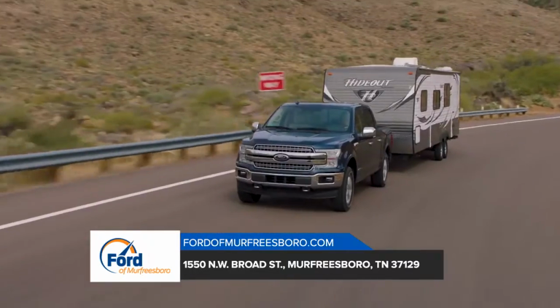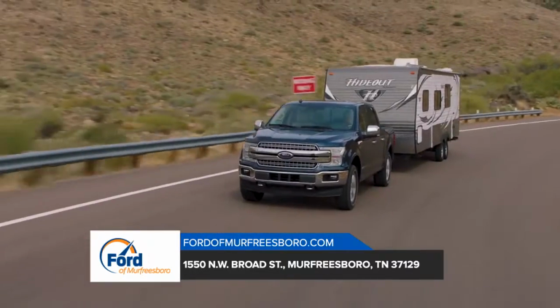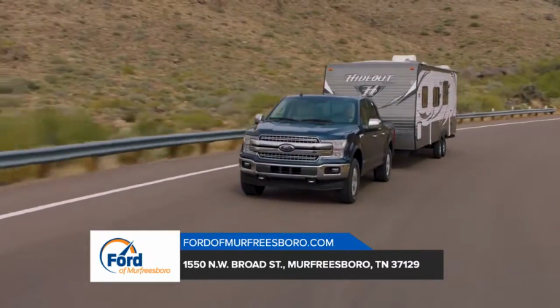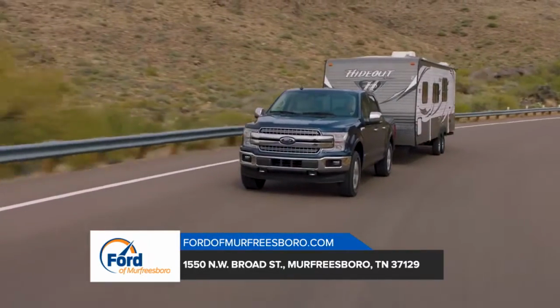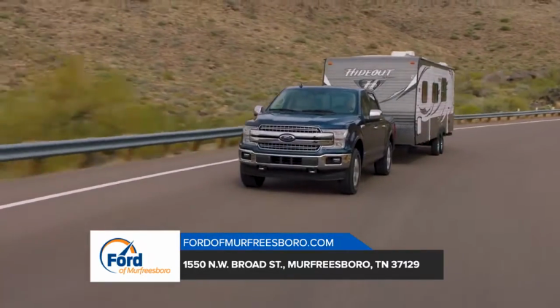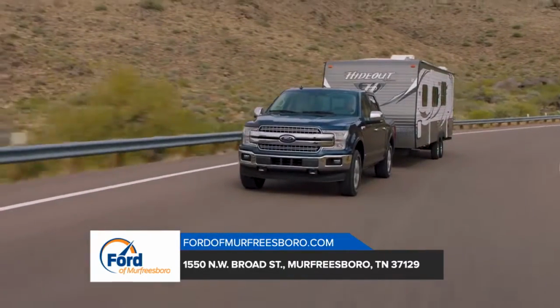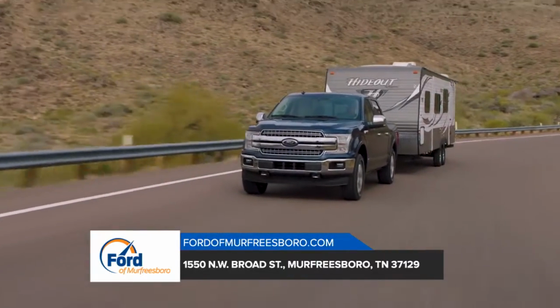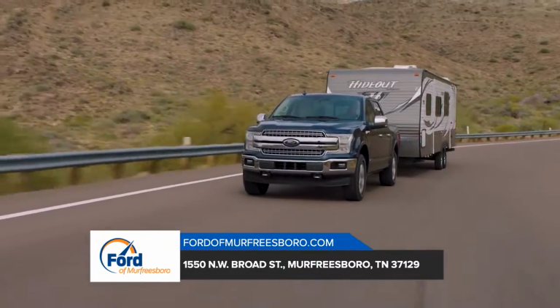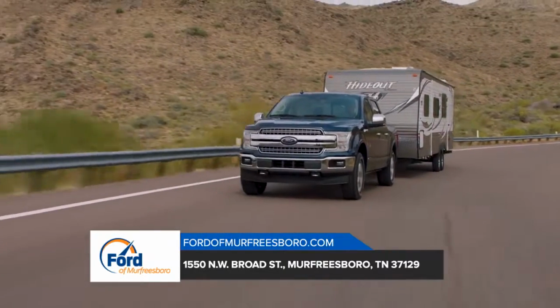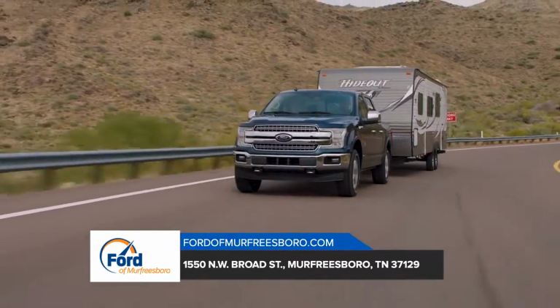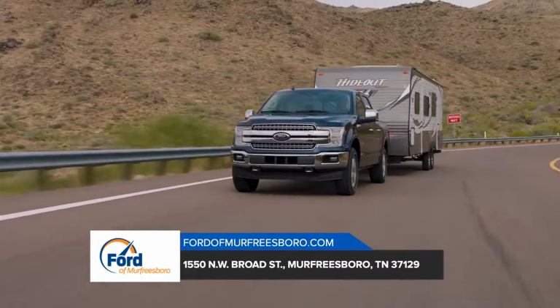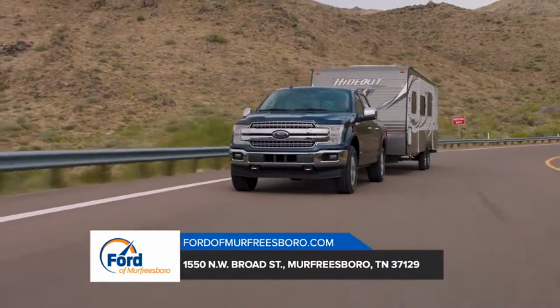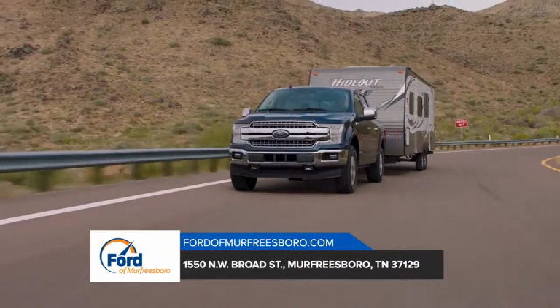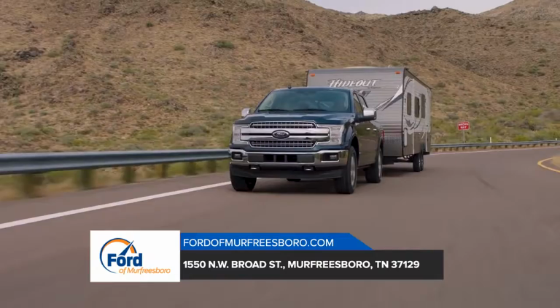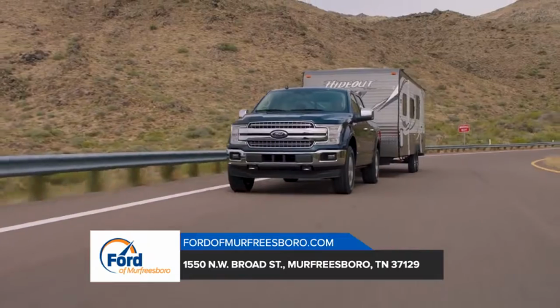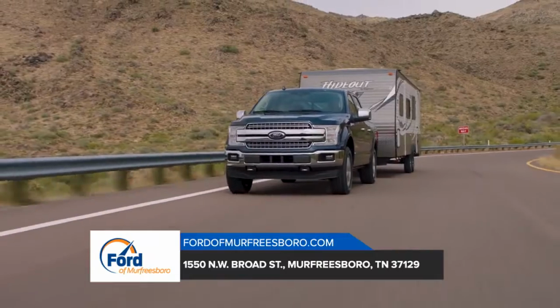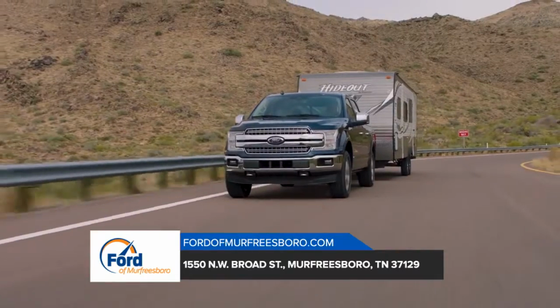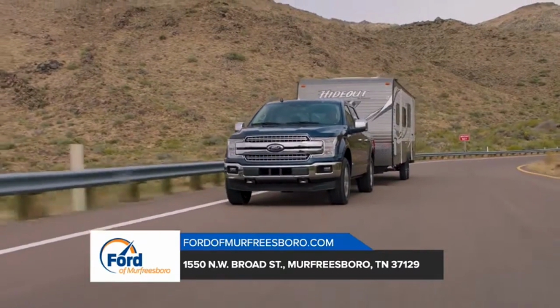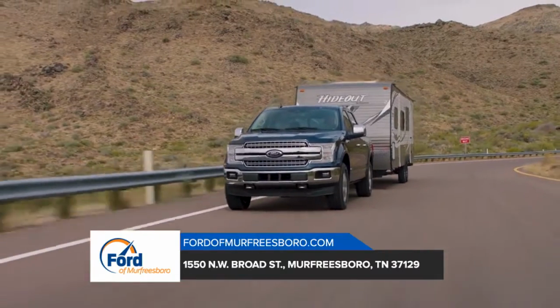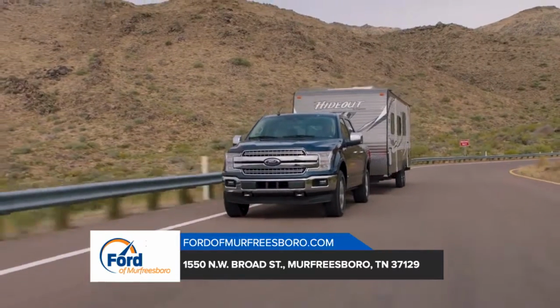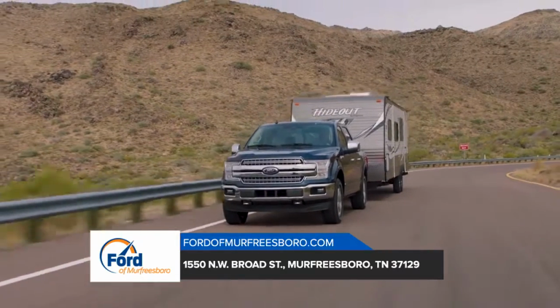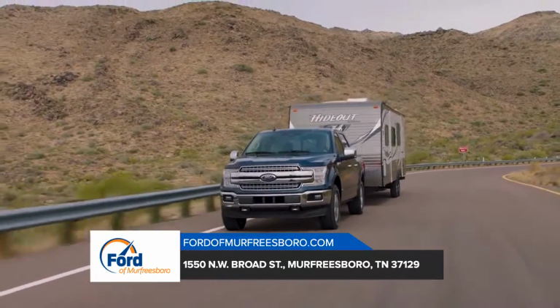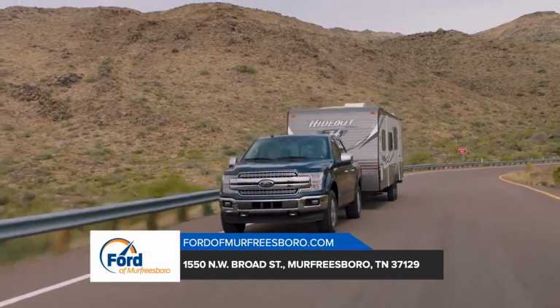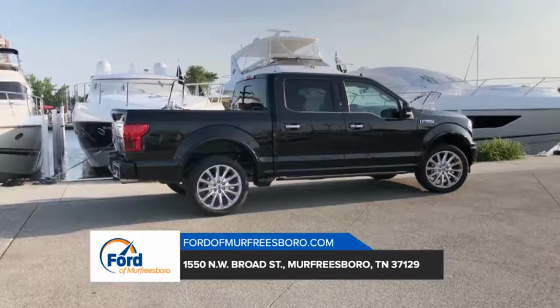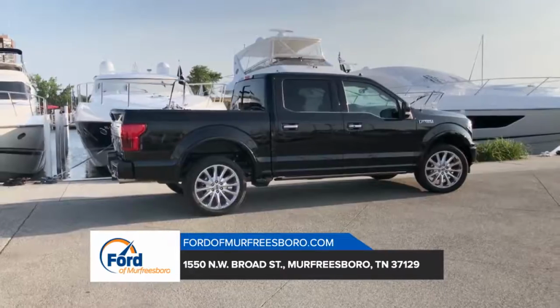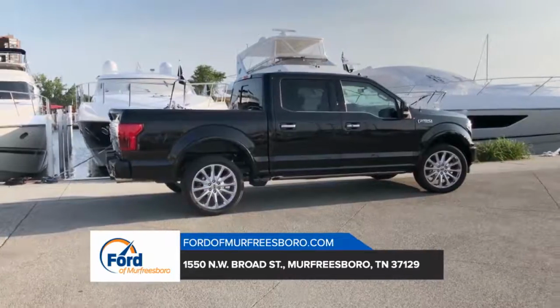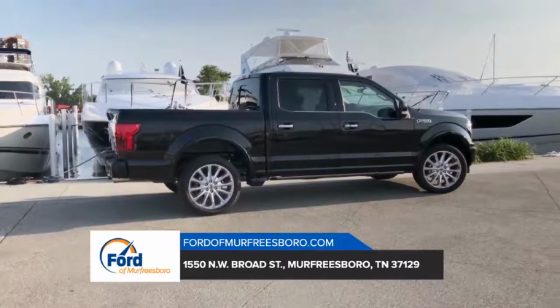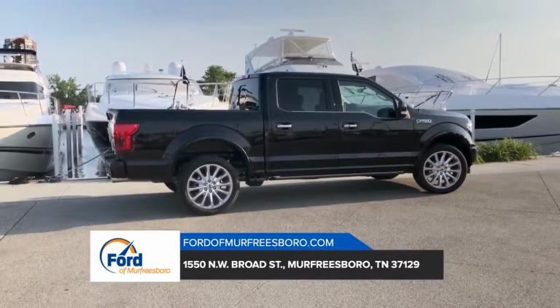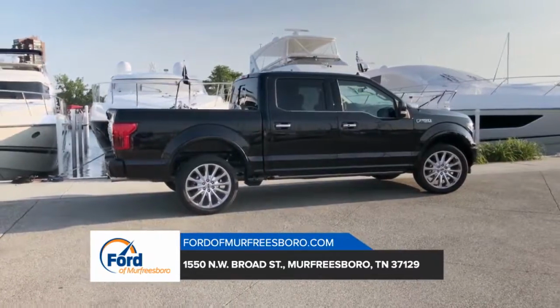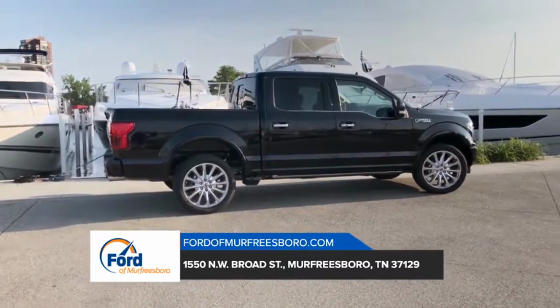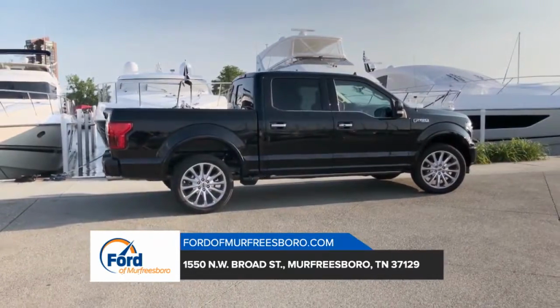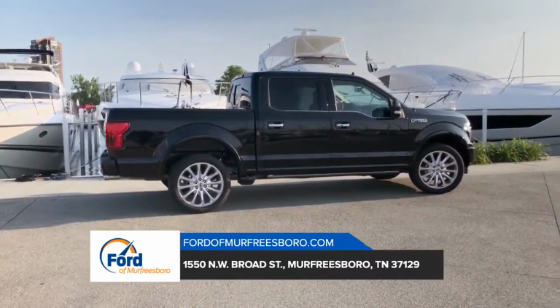When the road is filled with distractions and unexpected obstacles, confidence in your truck can make all the difference.